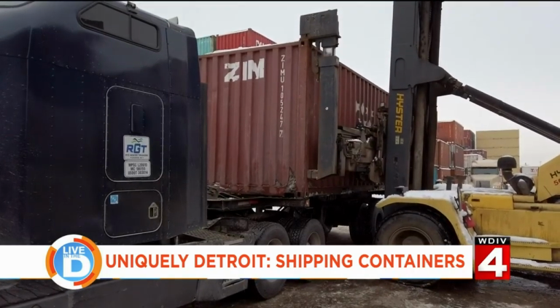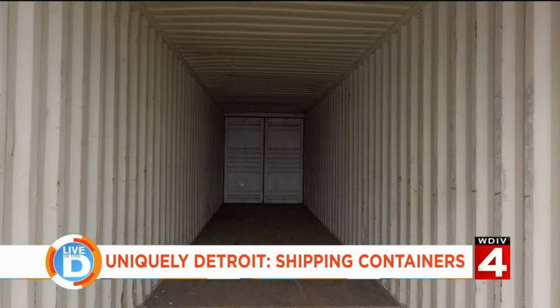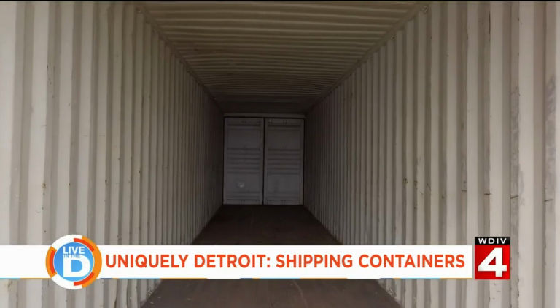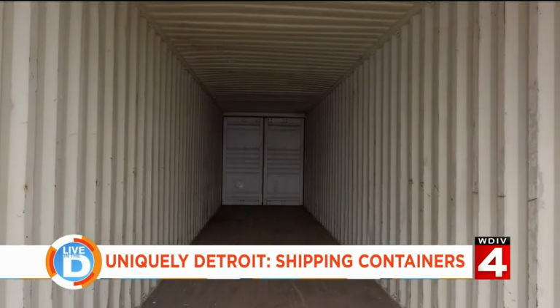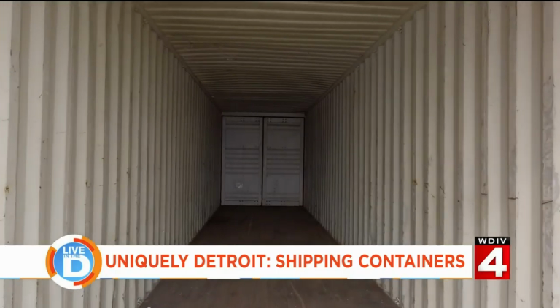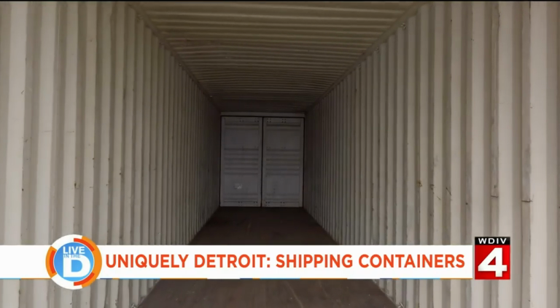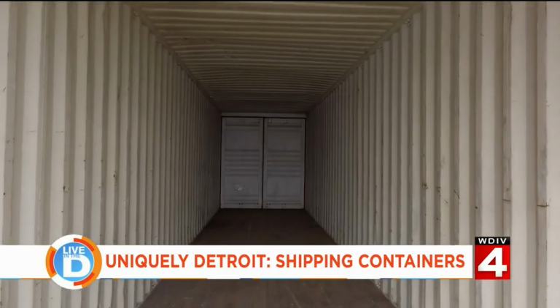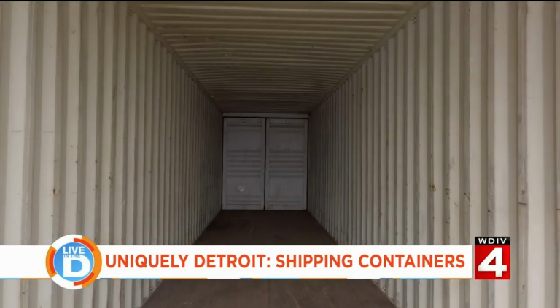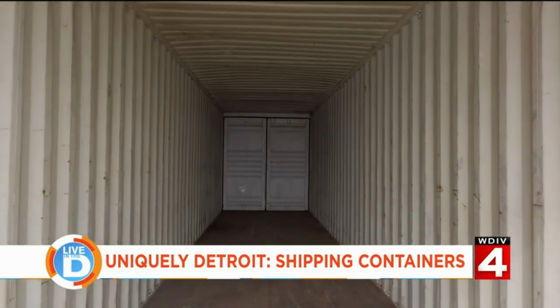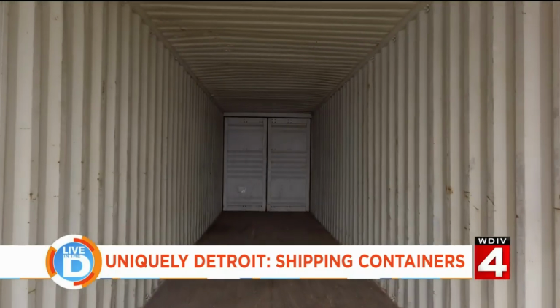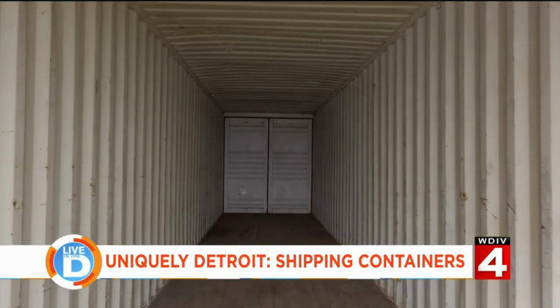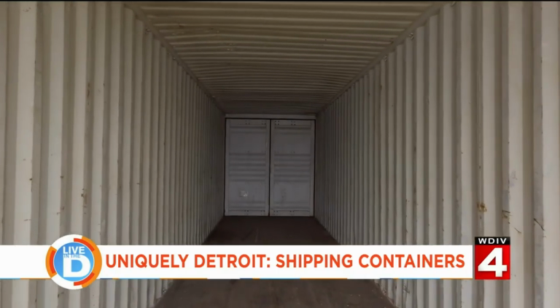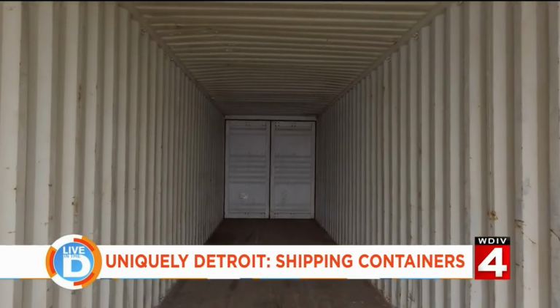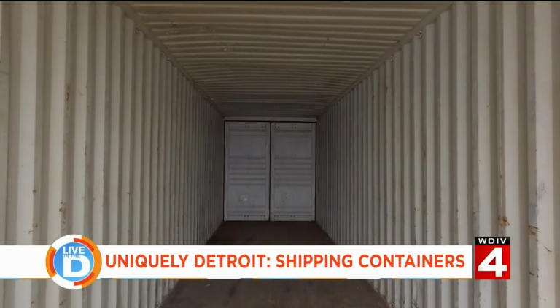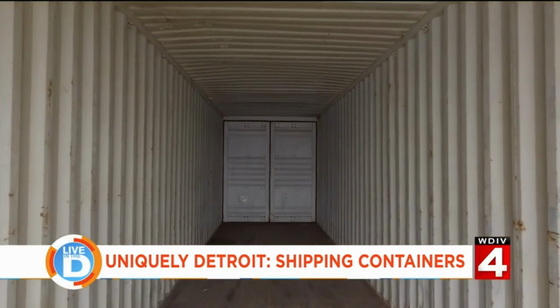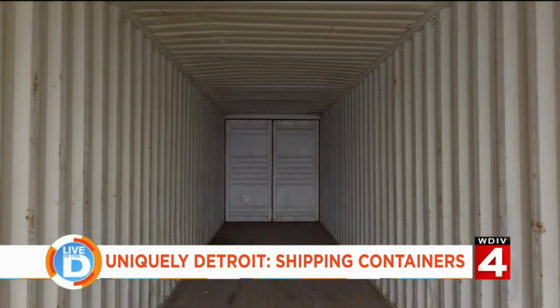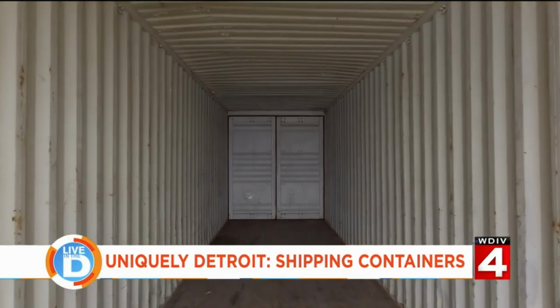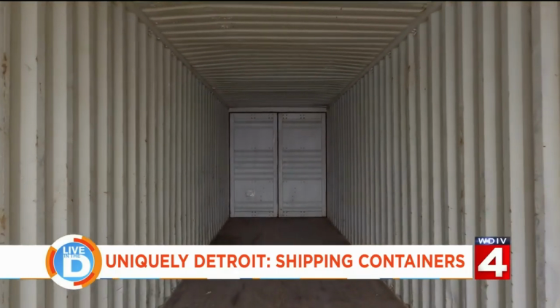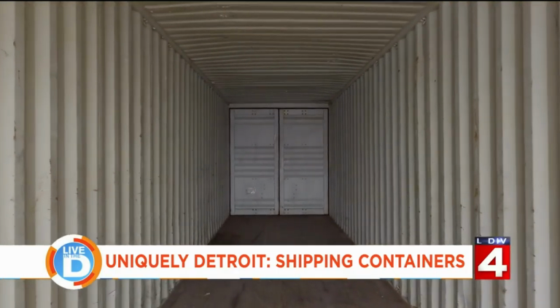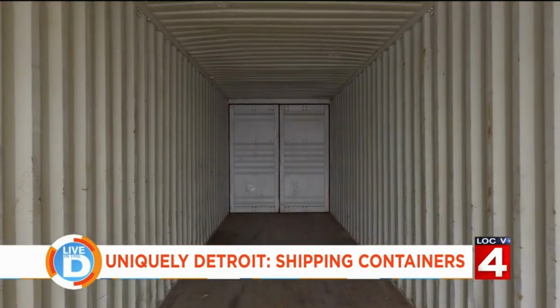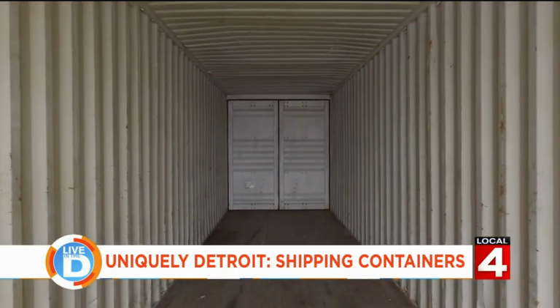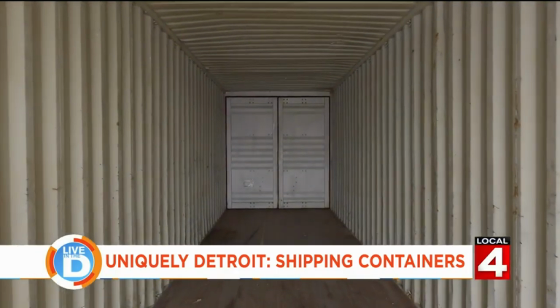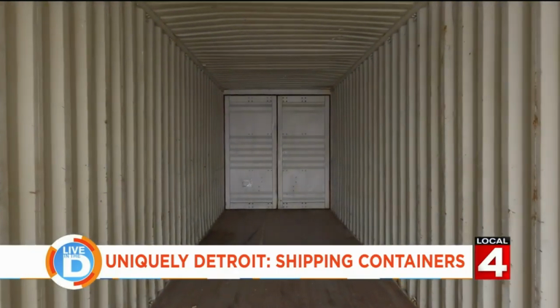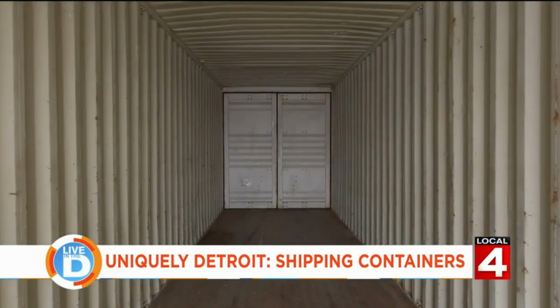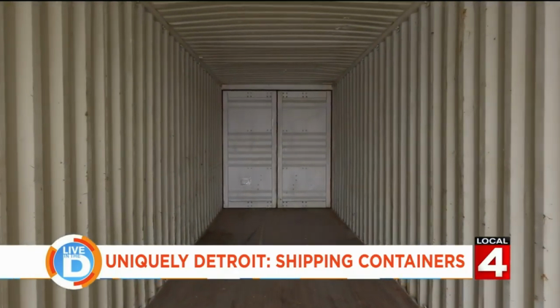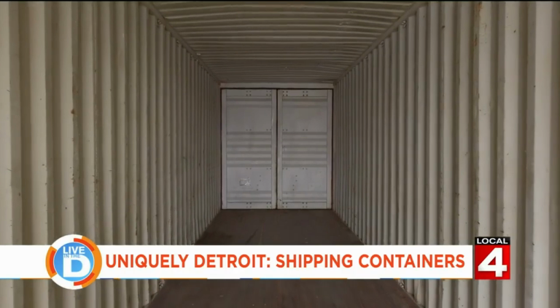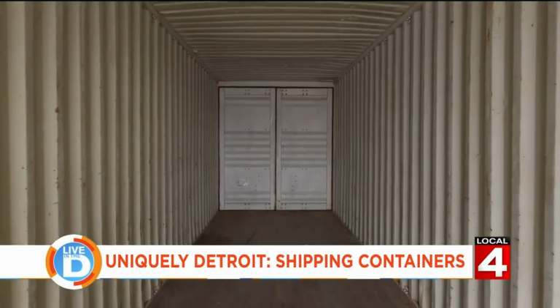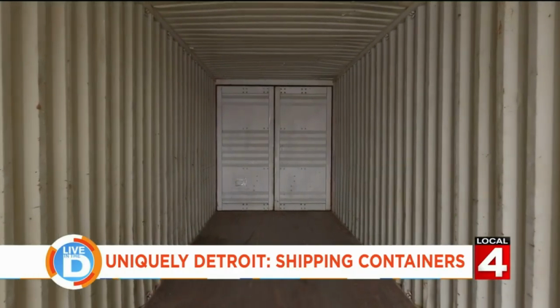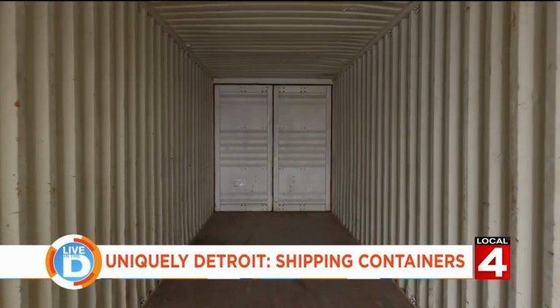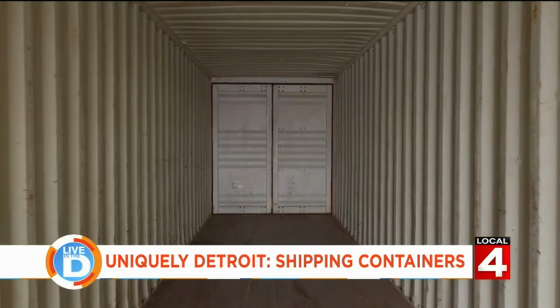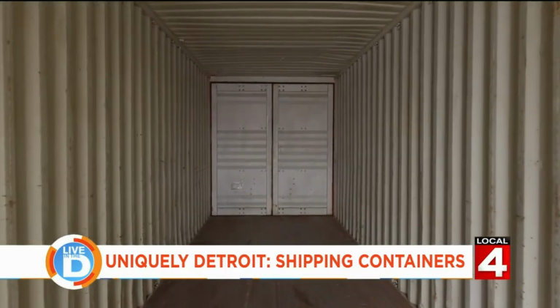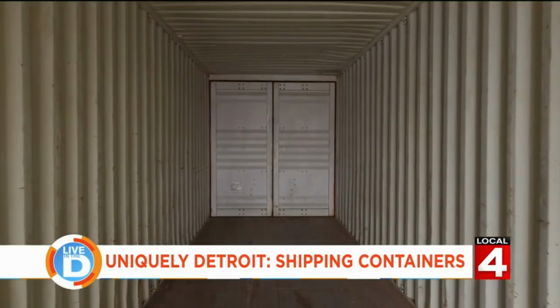Shipping containers are boxy by nature, so they lend themselves really well to this modern industrial kind of vibe.